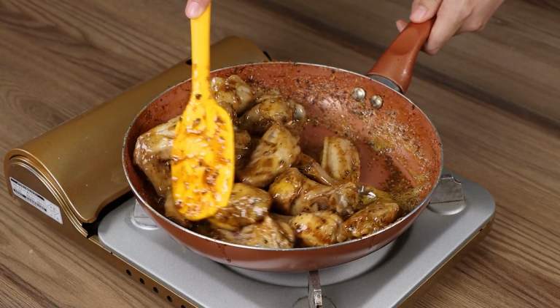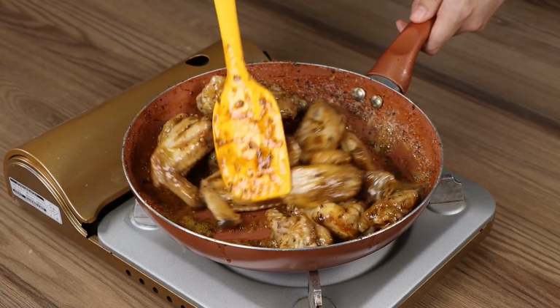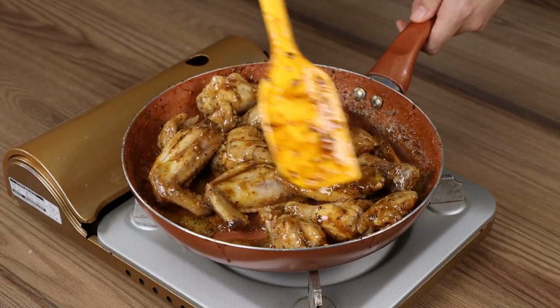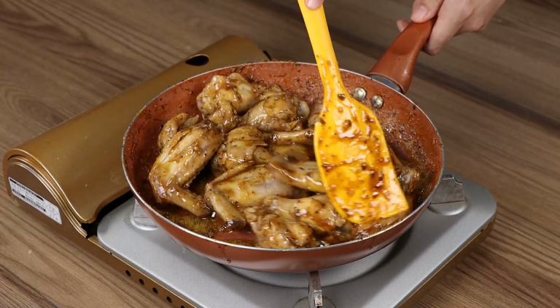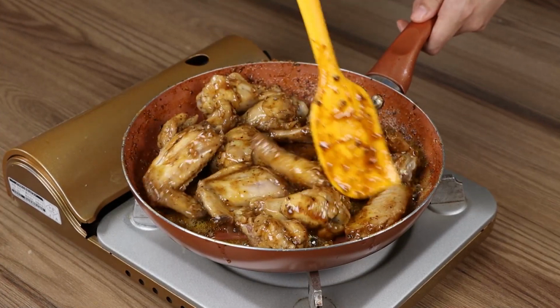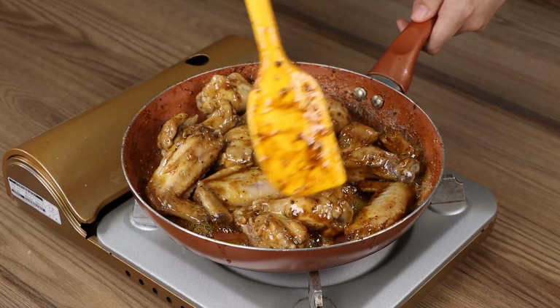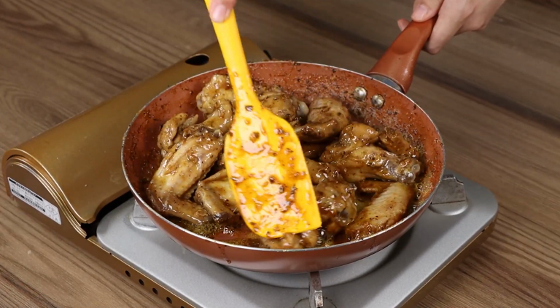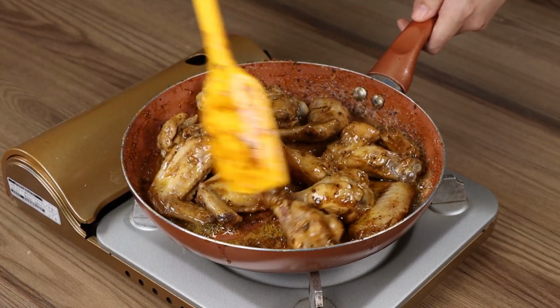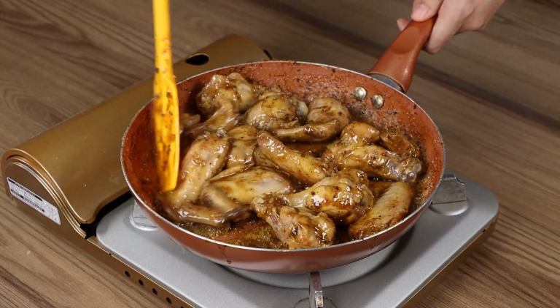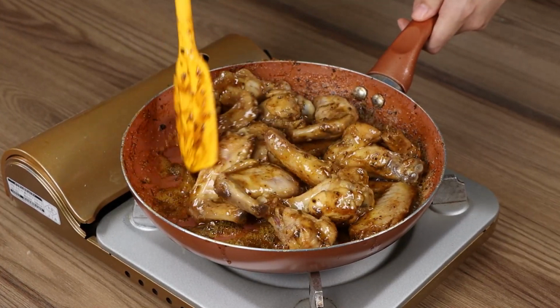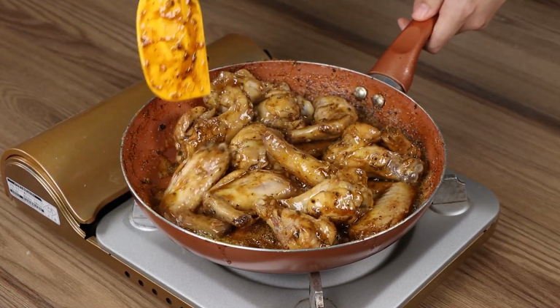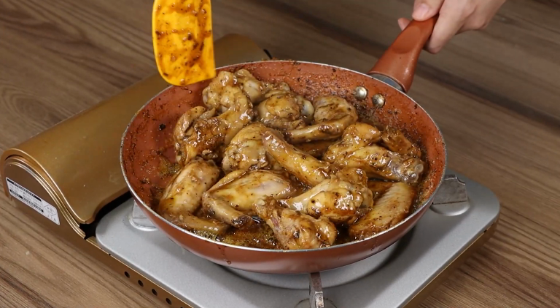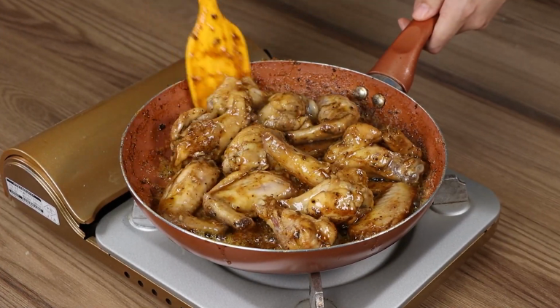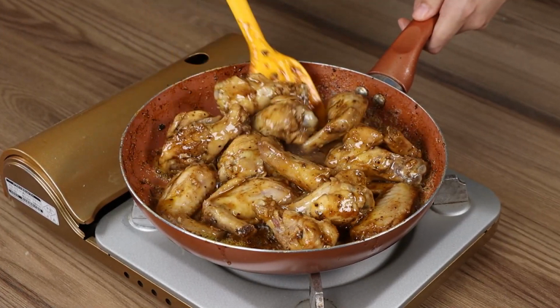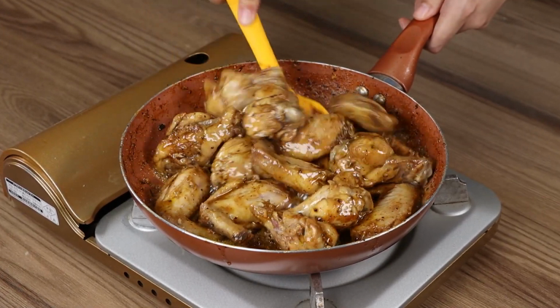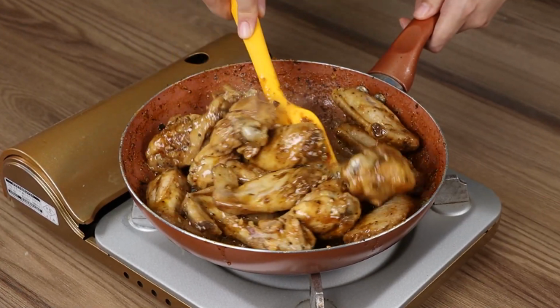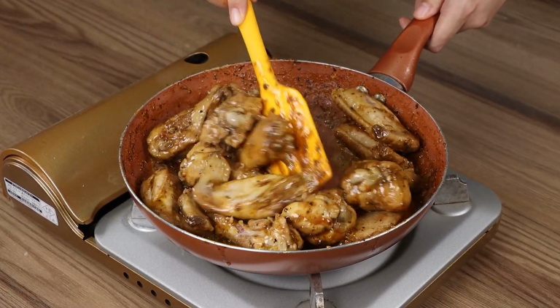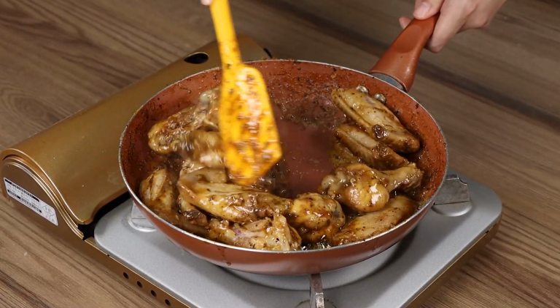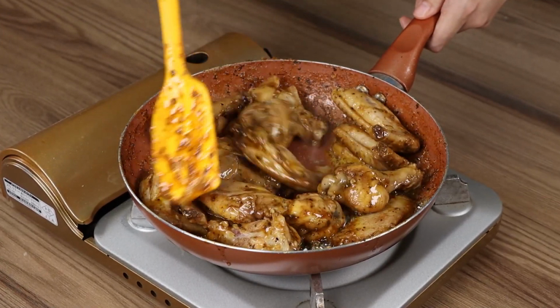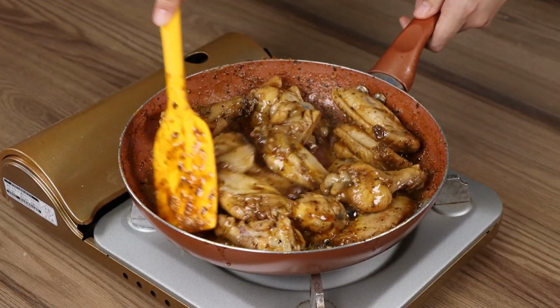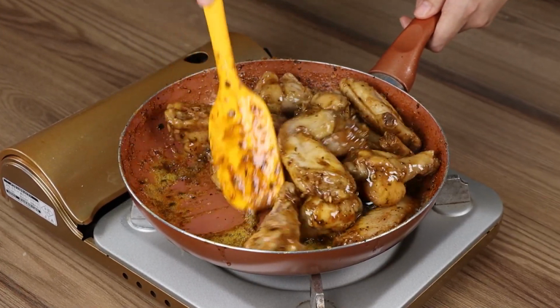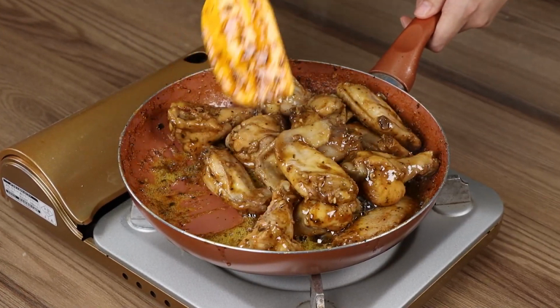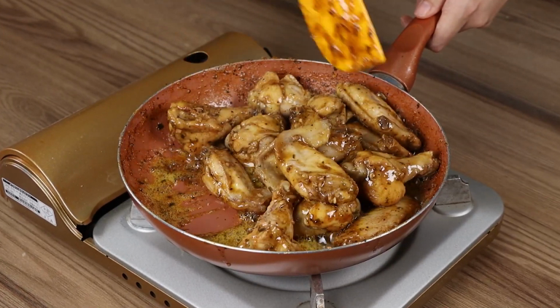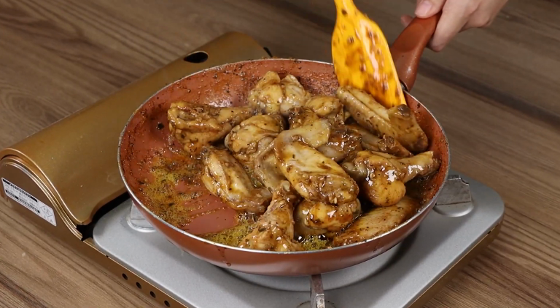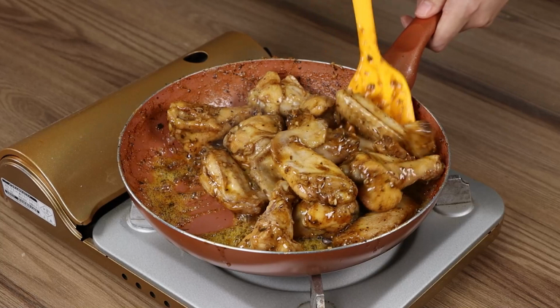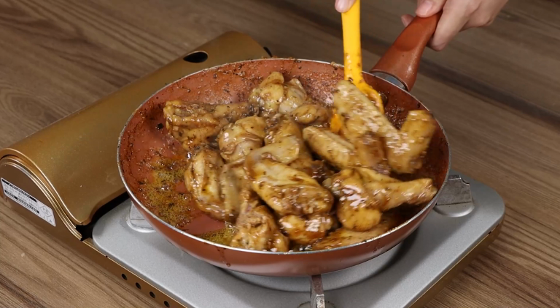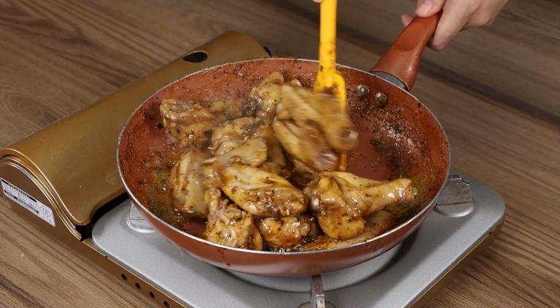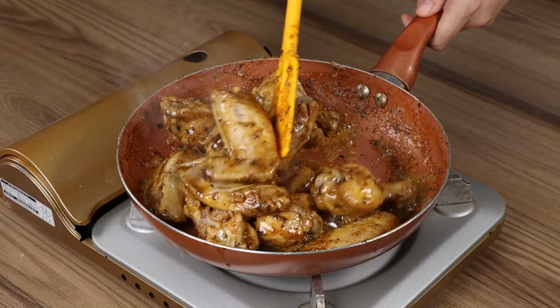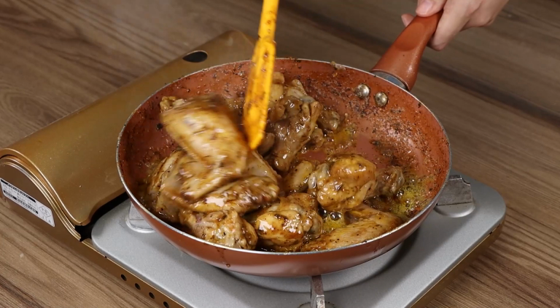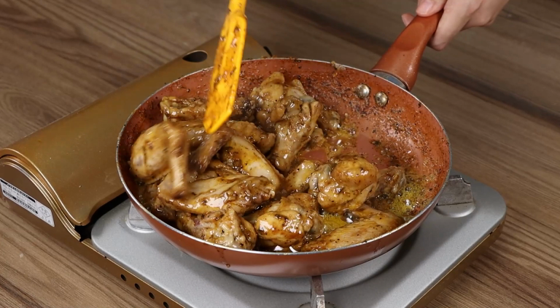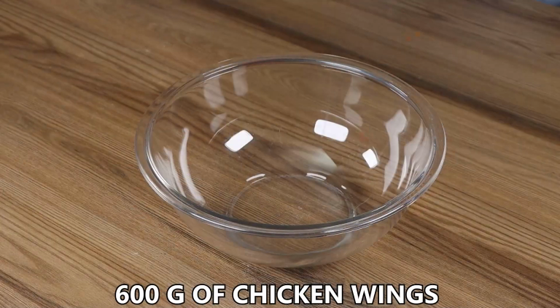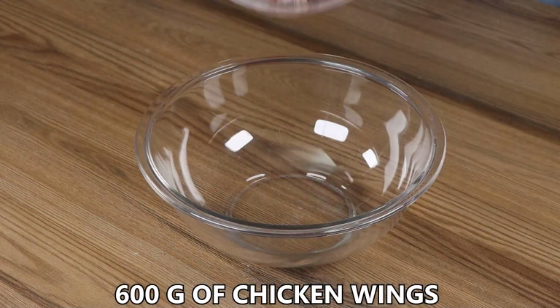Hello you guys! Today we're going to prepare a quick and tasty chicken wings recipe. I'm sure kids will love it!